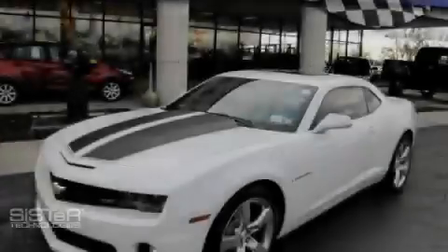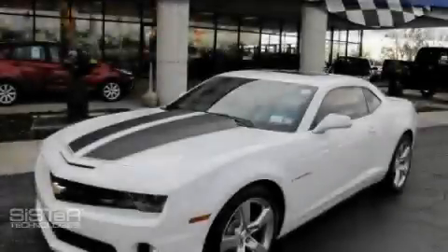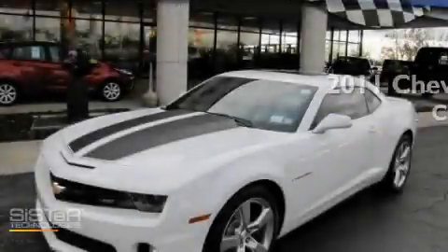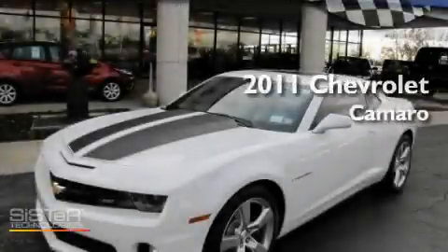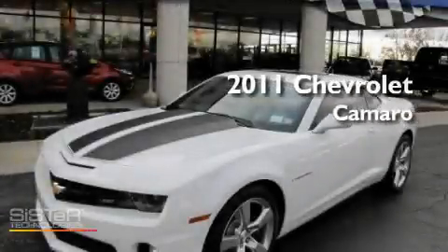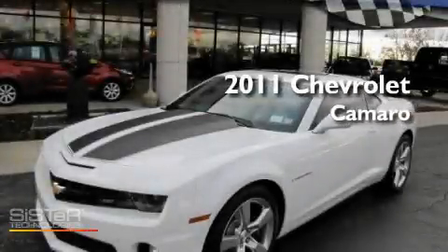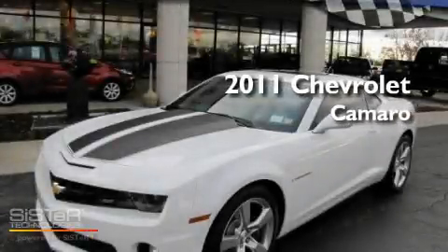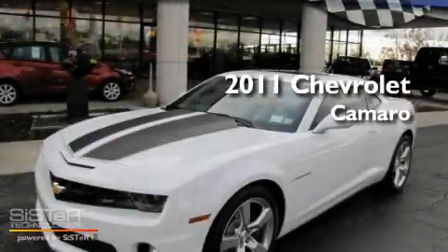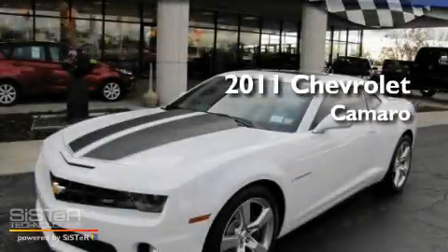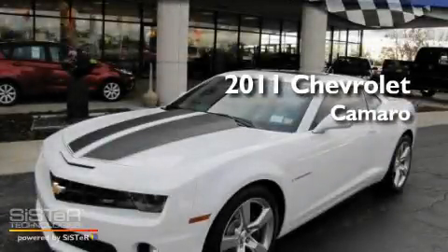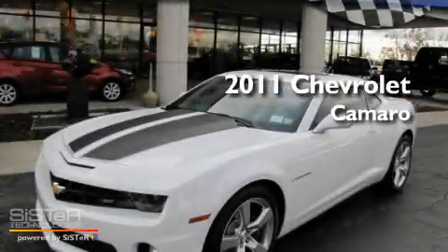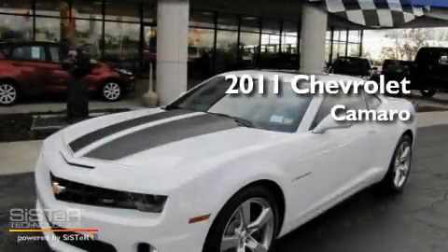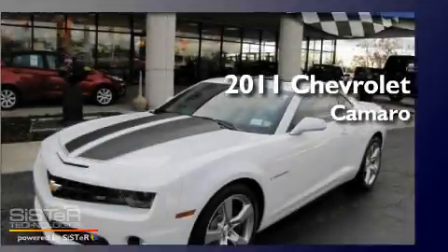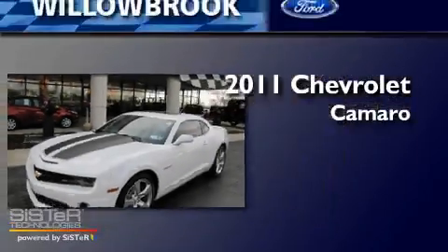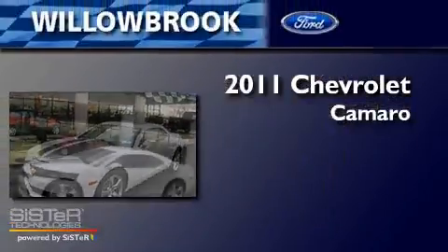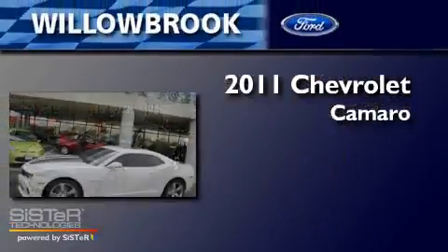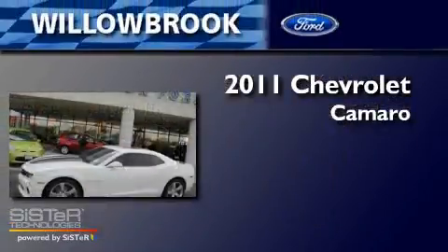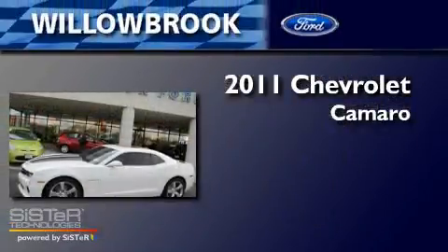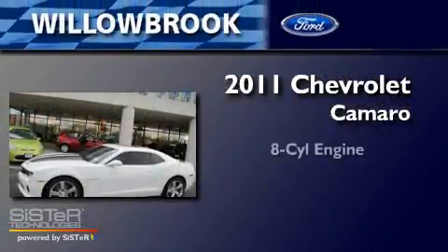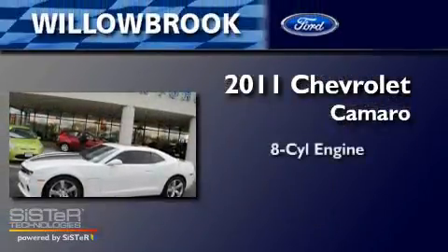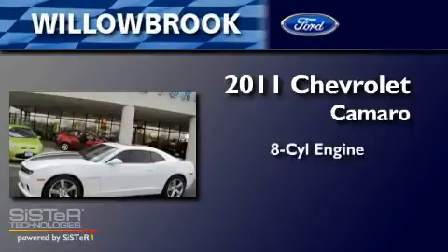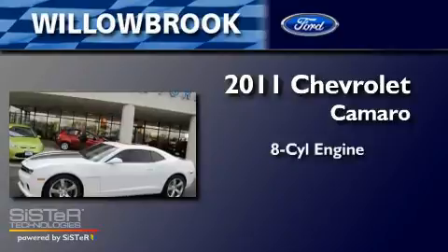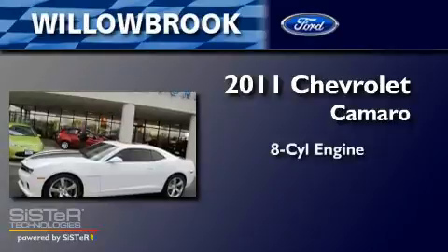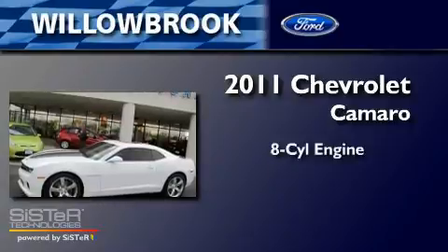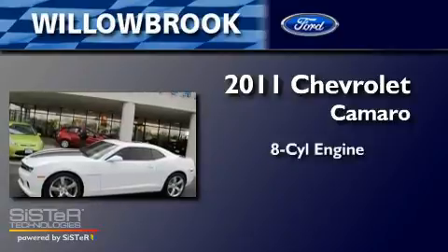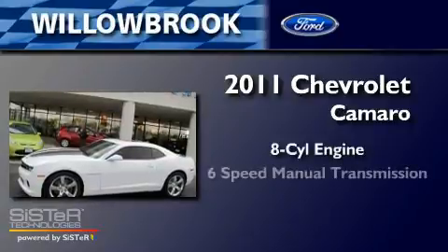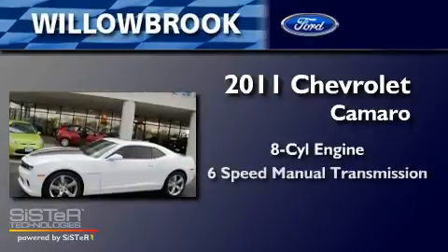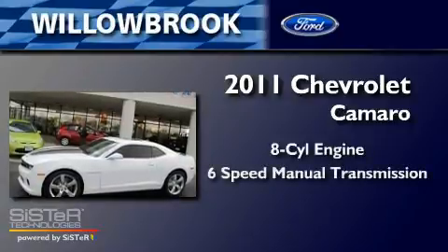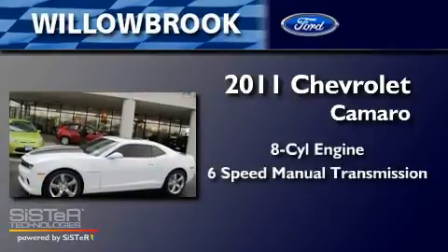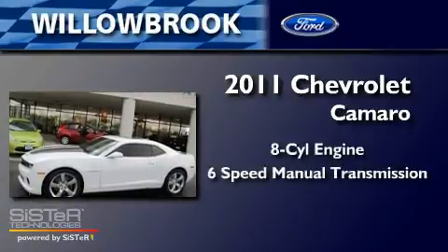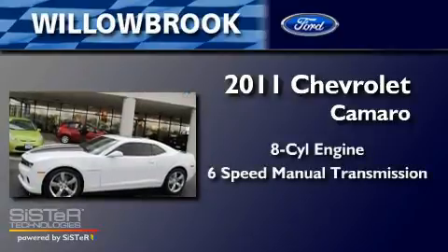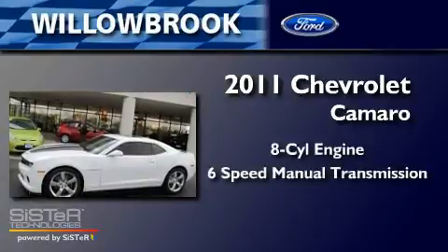This is a 2011 Chevrolet Camaro. It has an 8-cylinder engine and a 6-speed manual transmission.